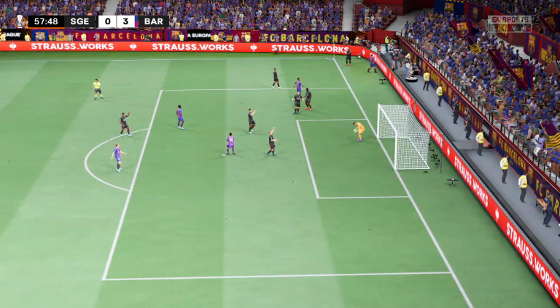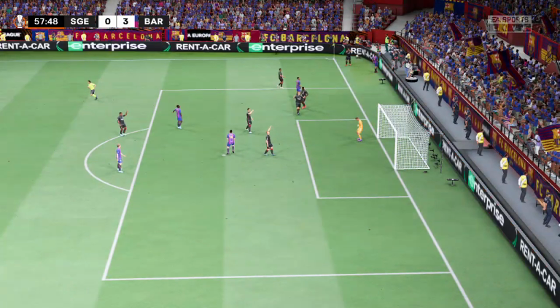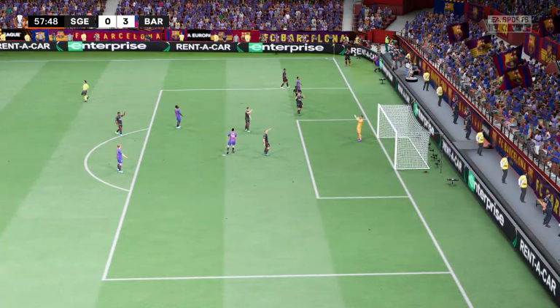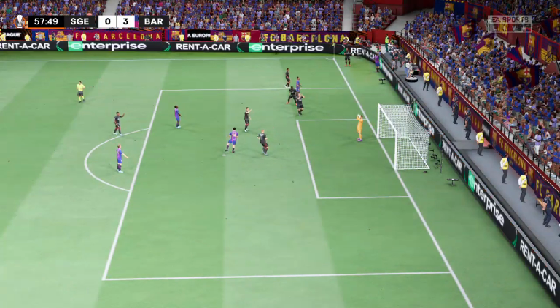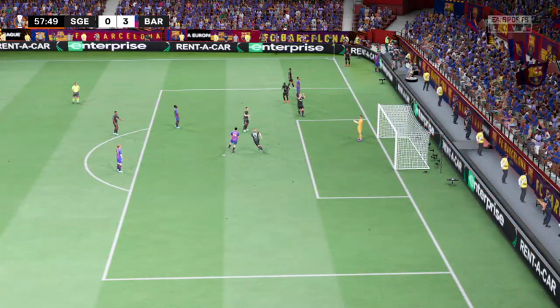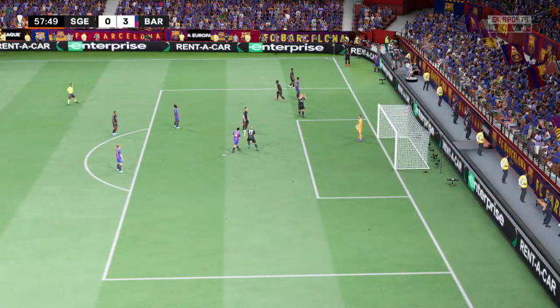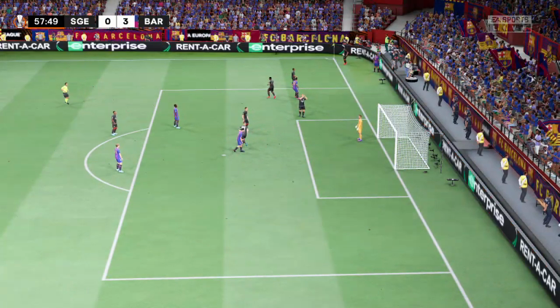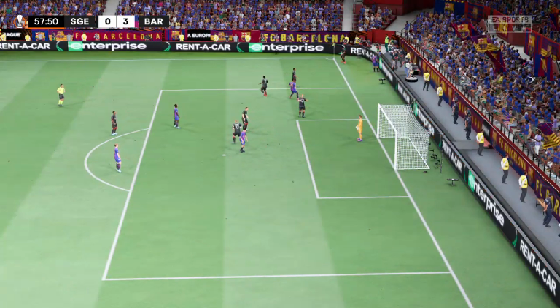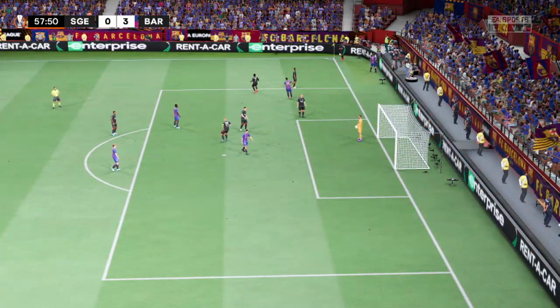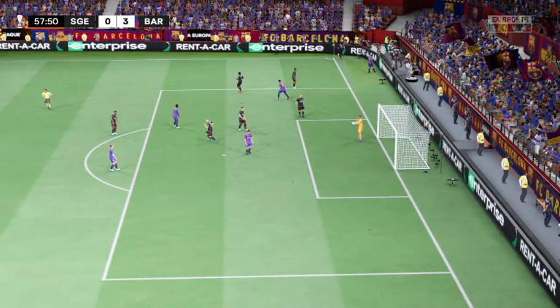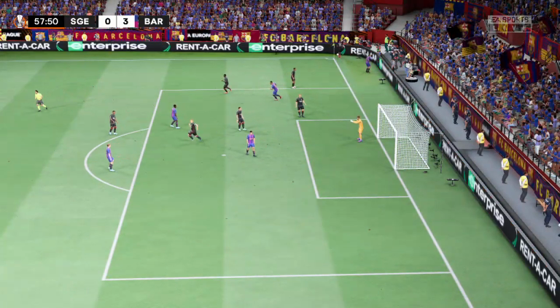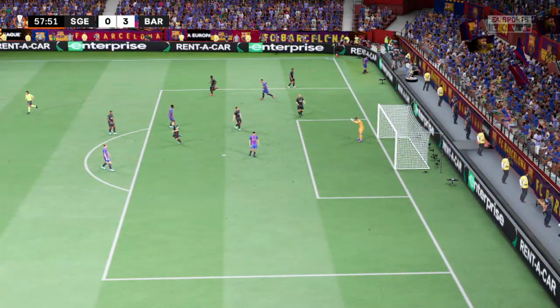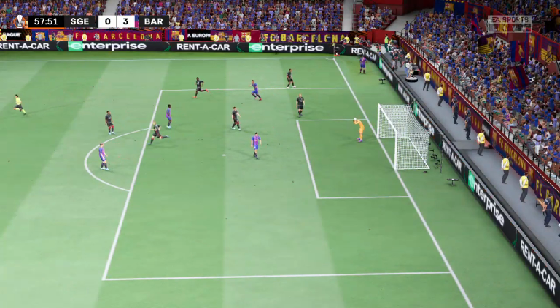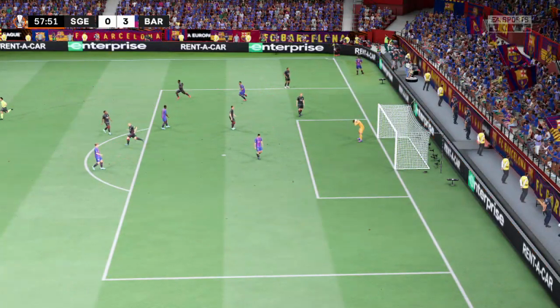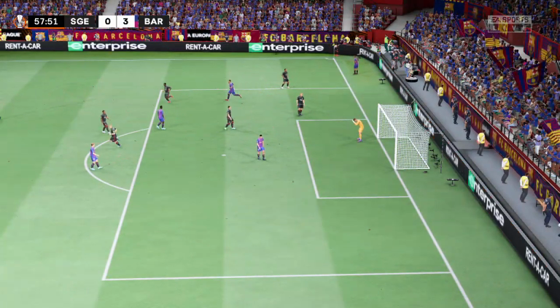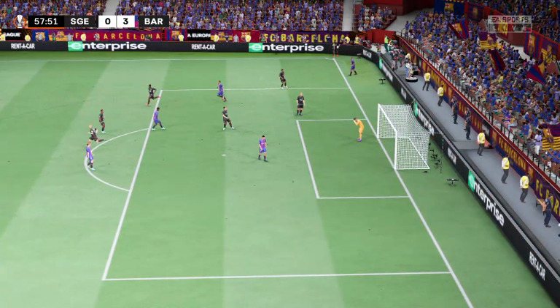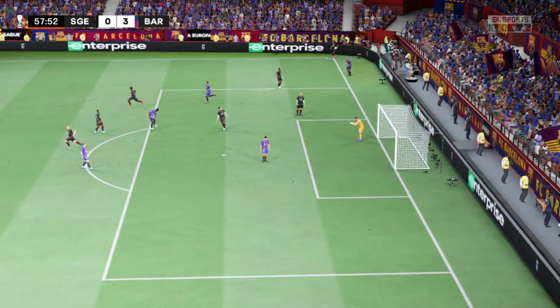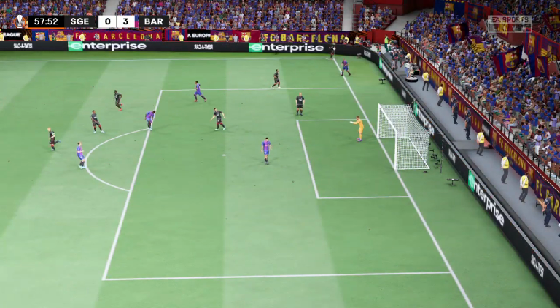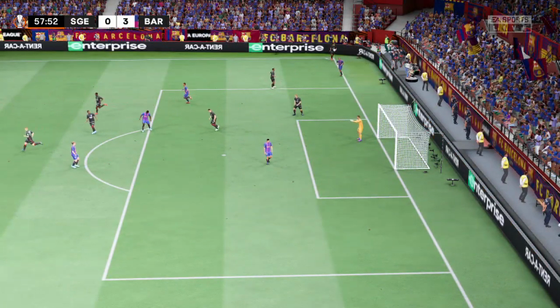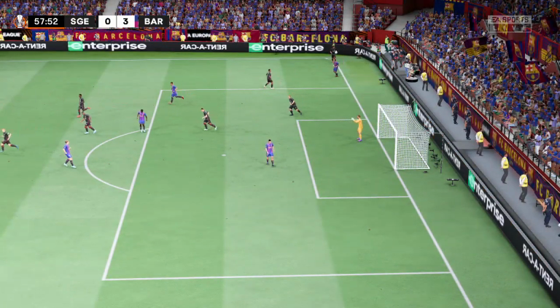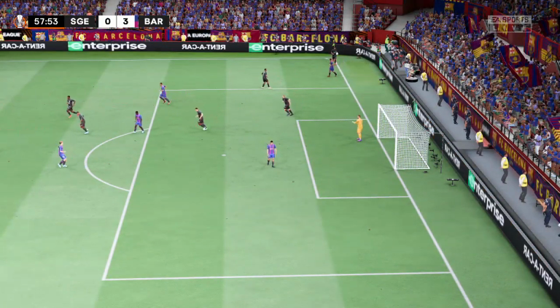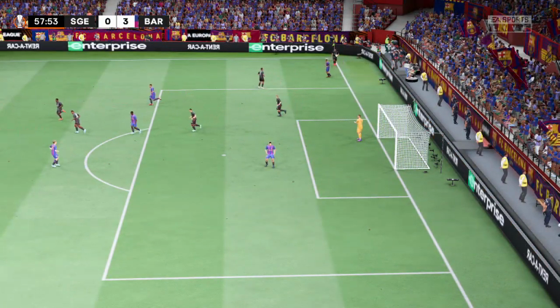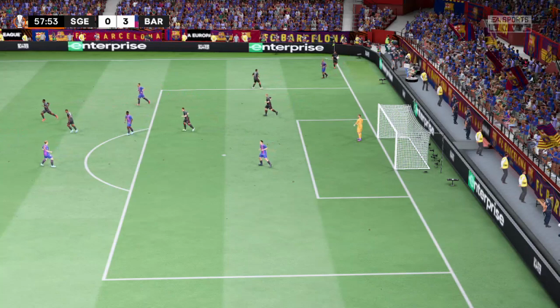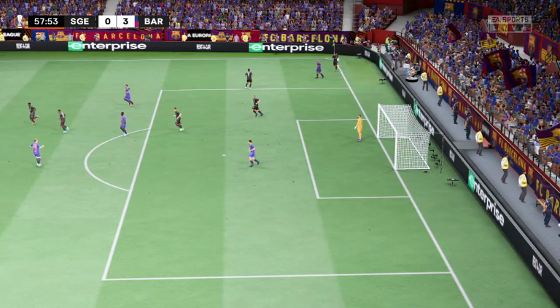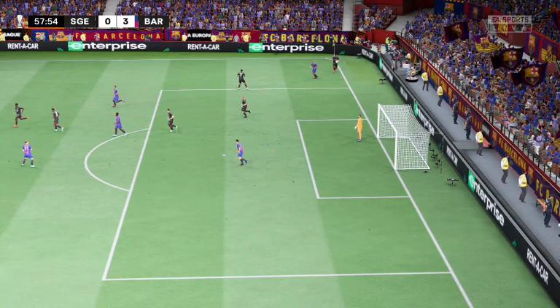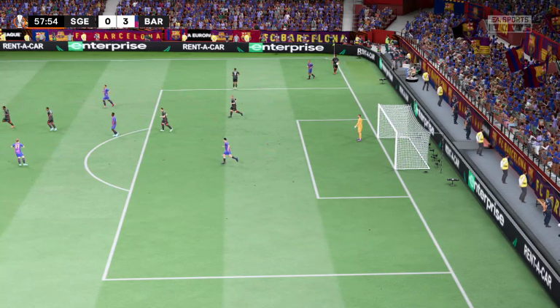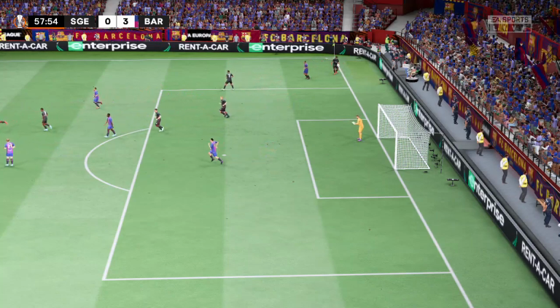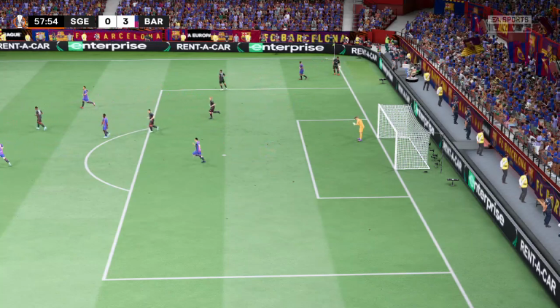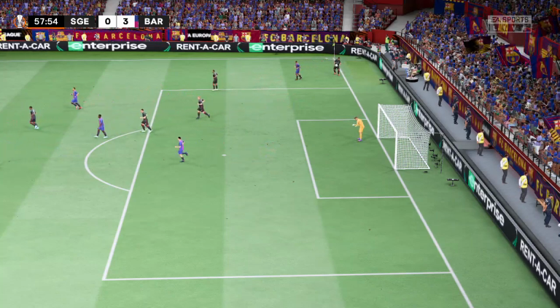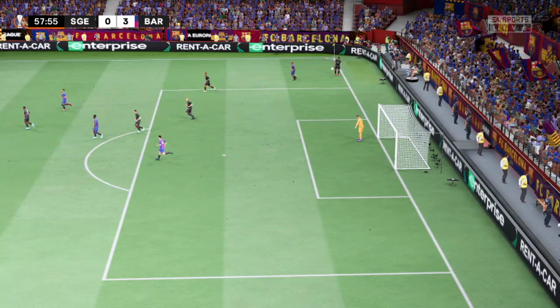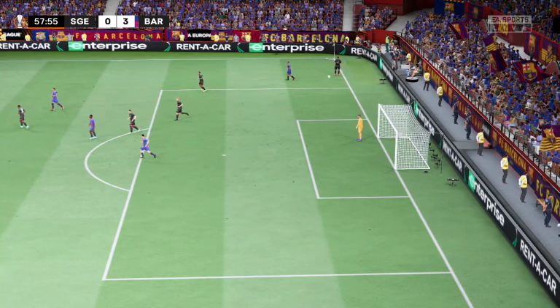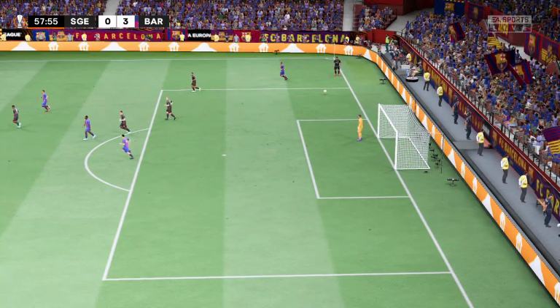That's gone out and it is going to be a goal kick. You won't see too many better saves than that — it was just brilliant.